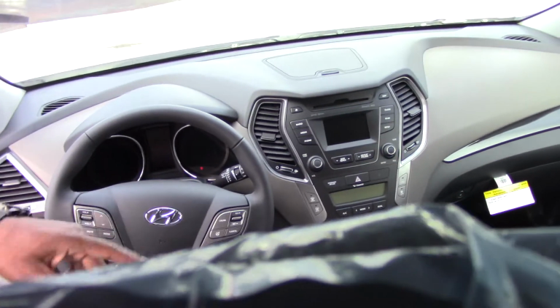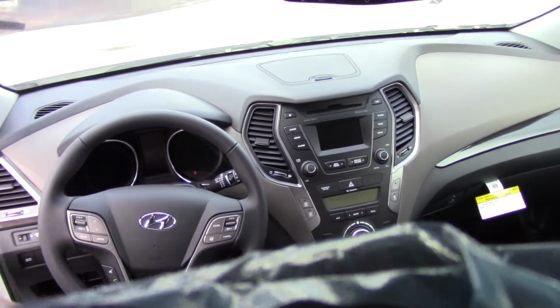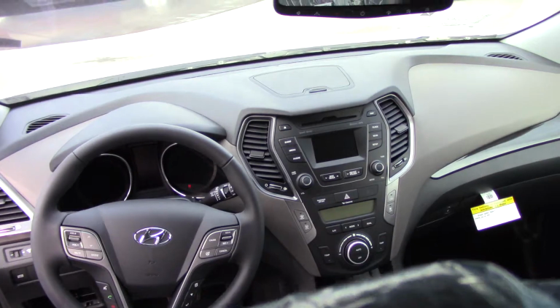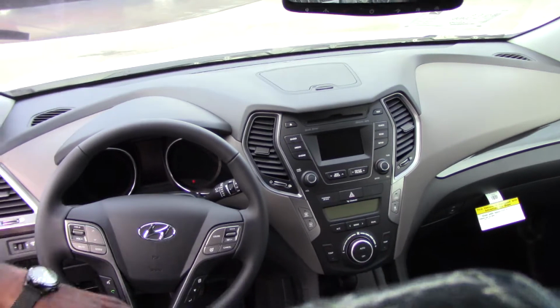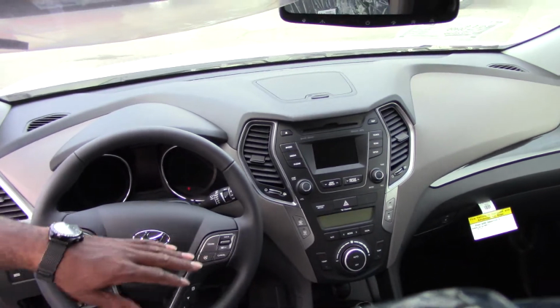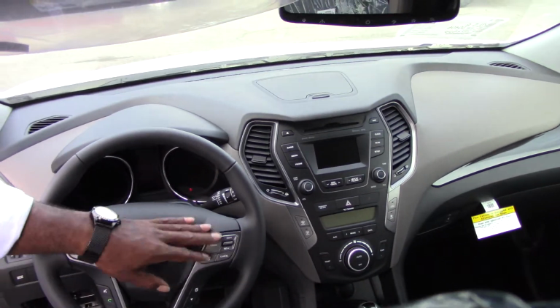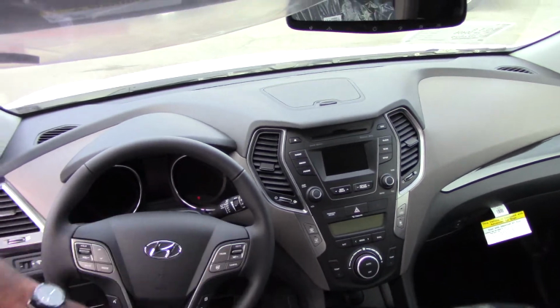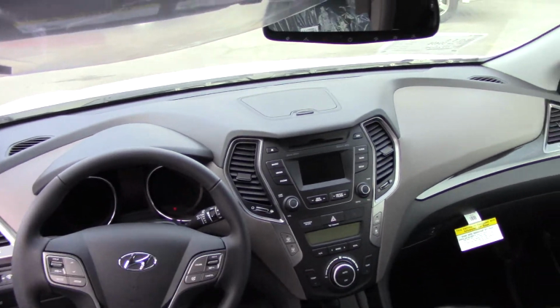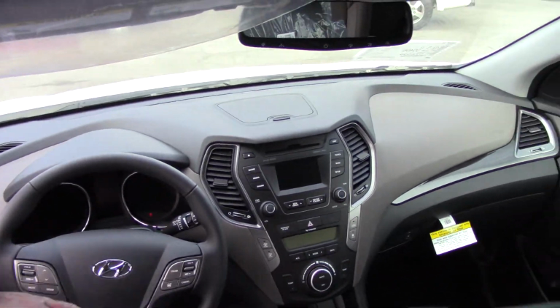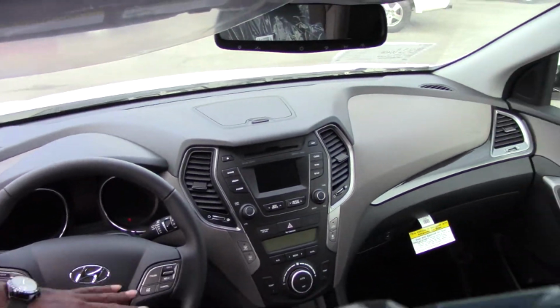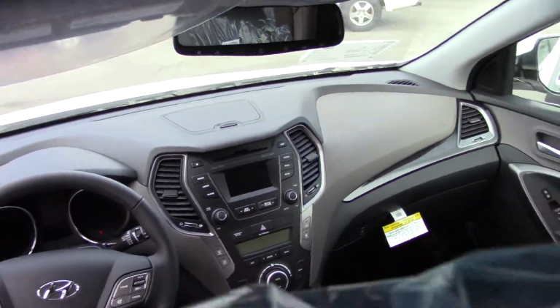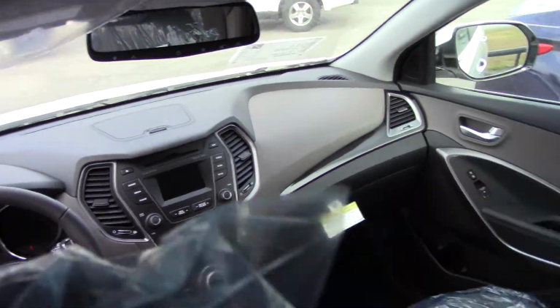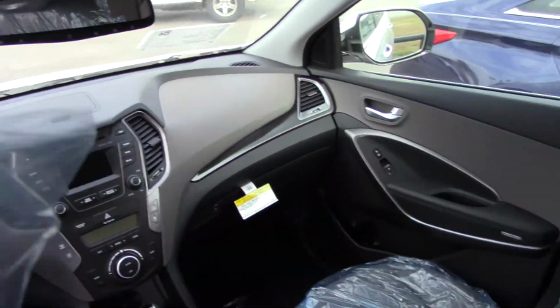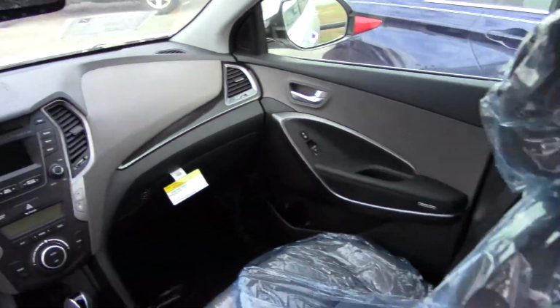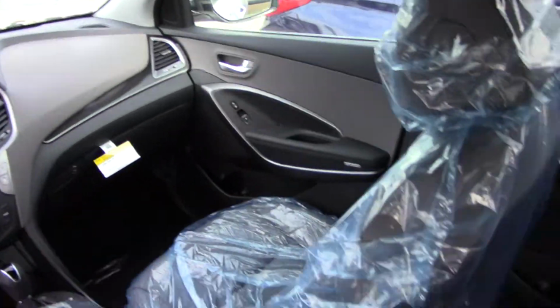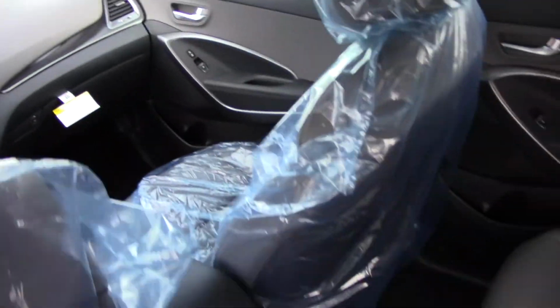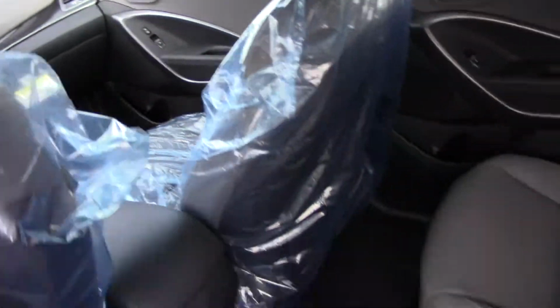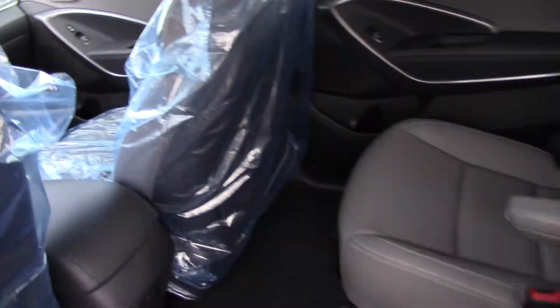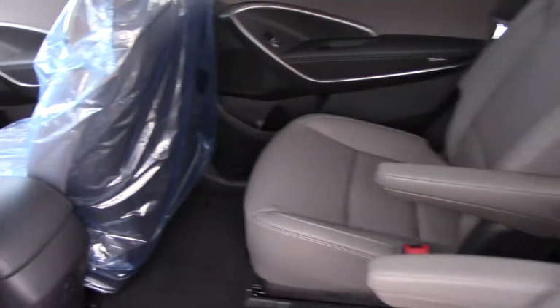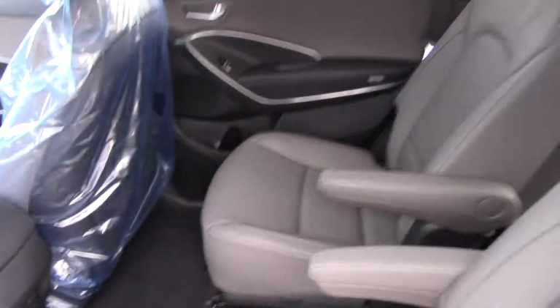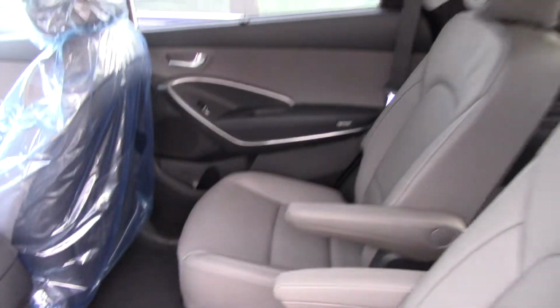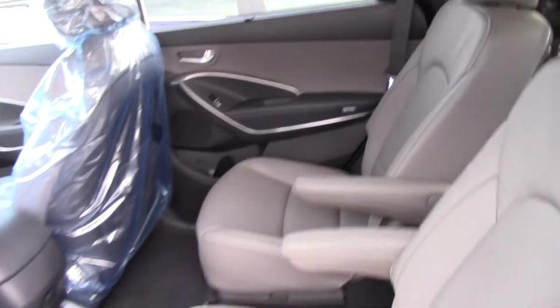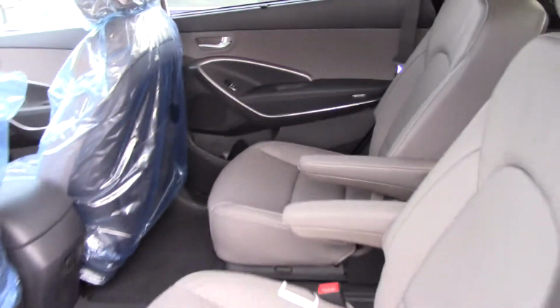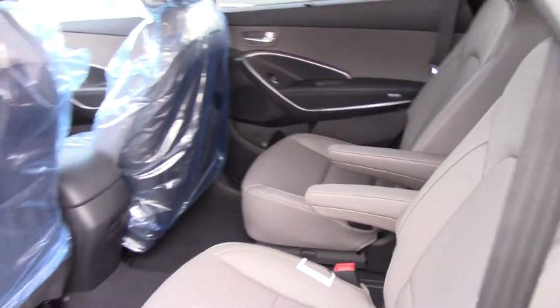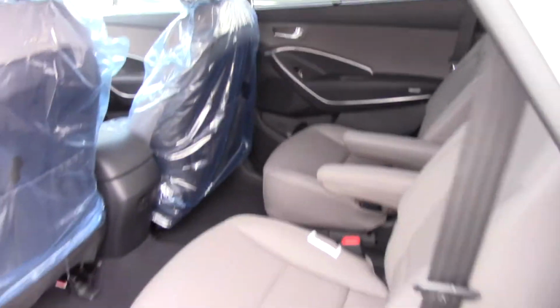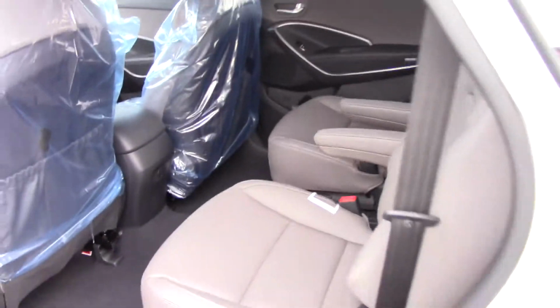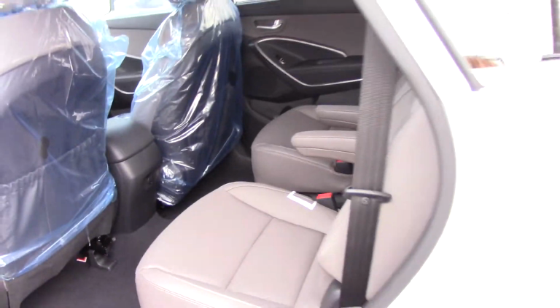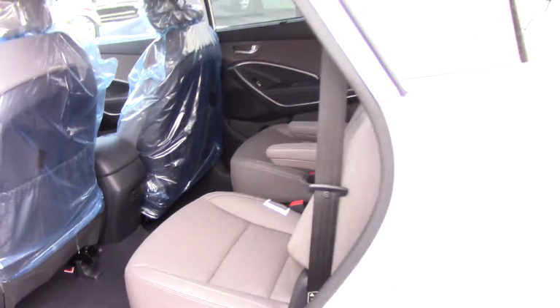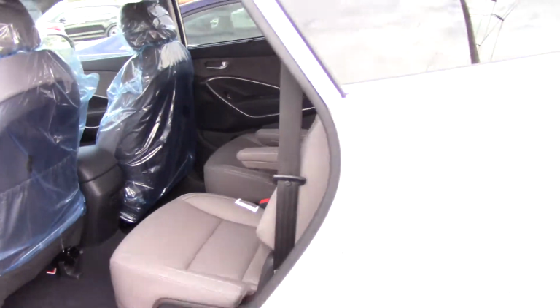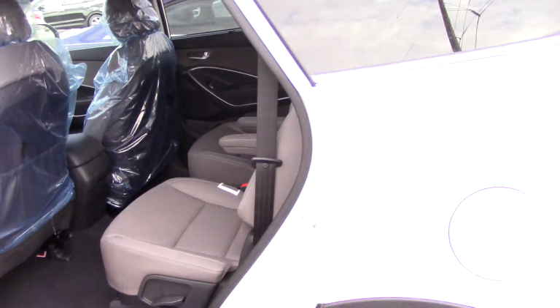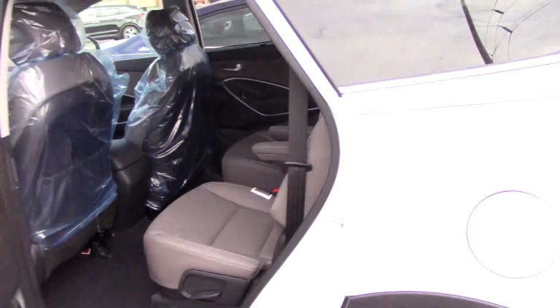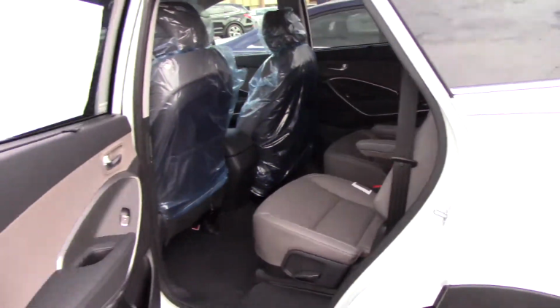Dual climate control, cruise control, trip and reset function. This thing is loaded out with navigation and connectivity features.